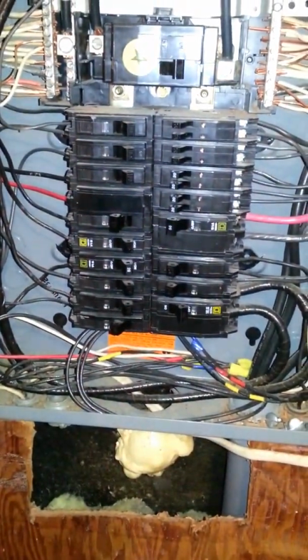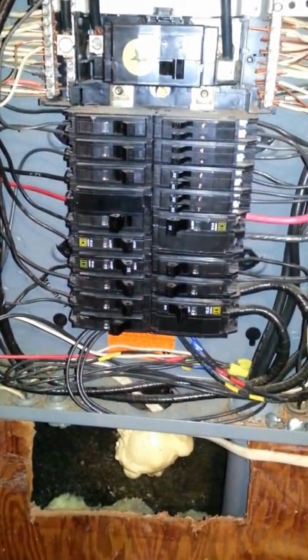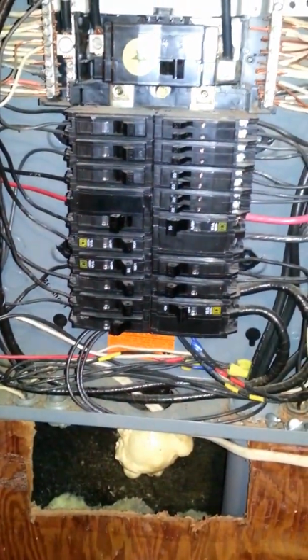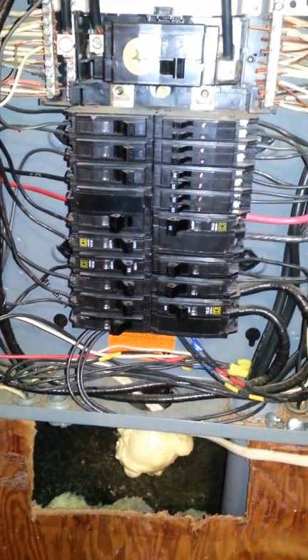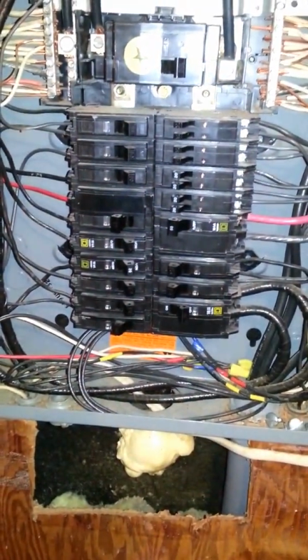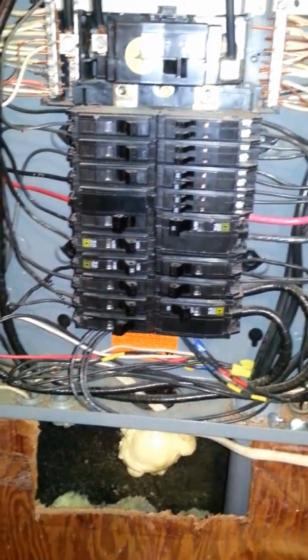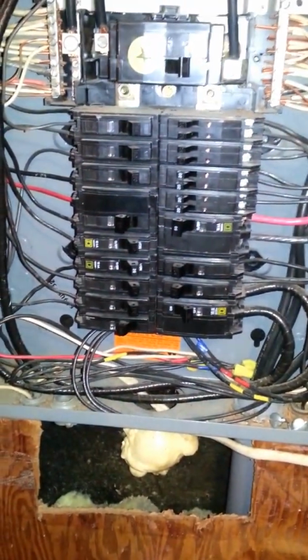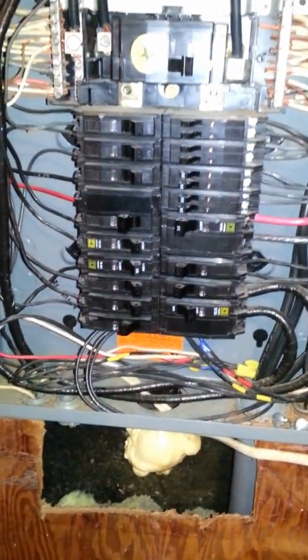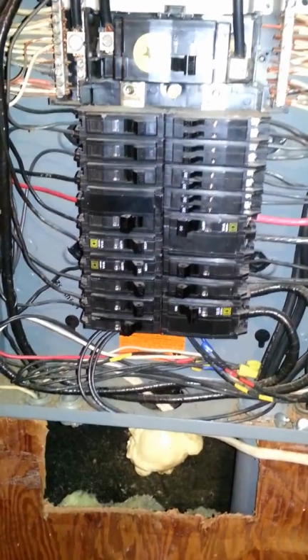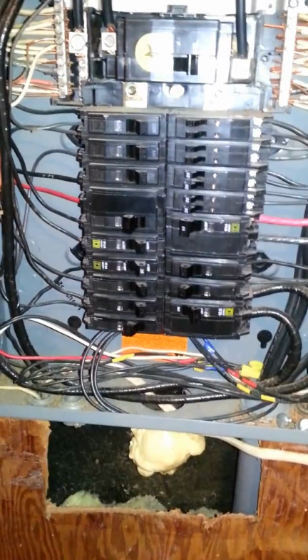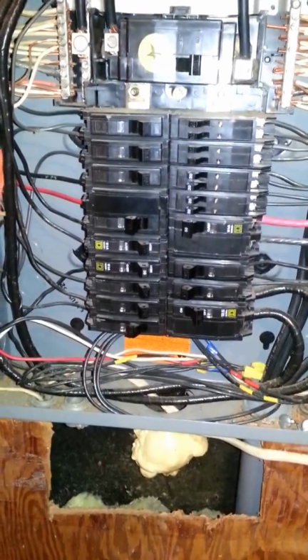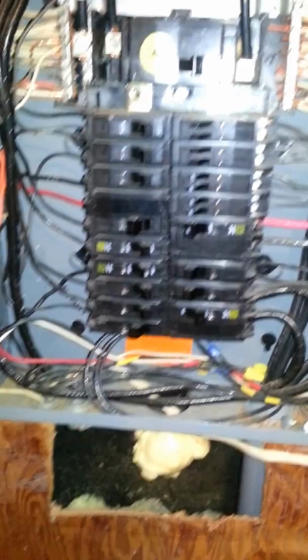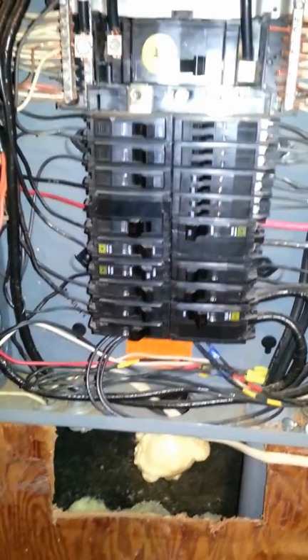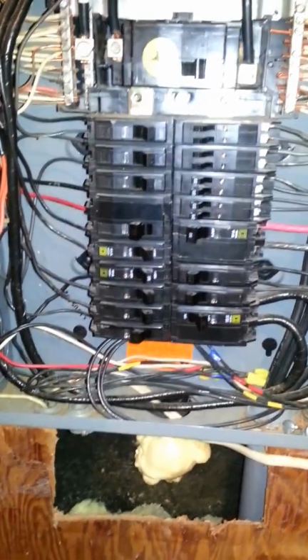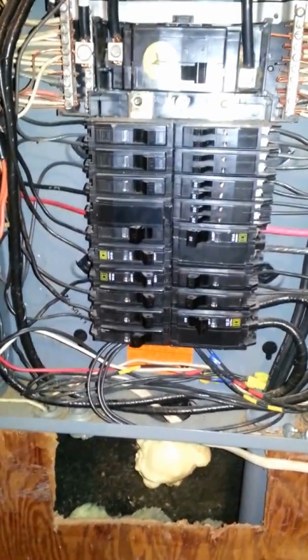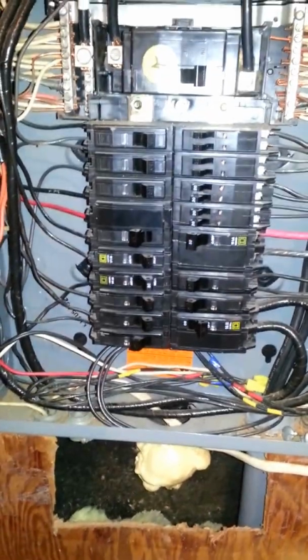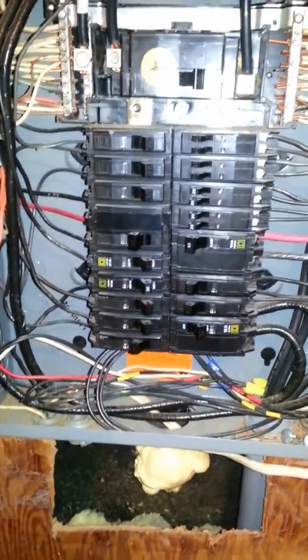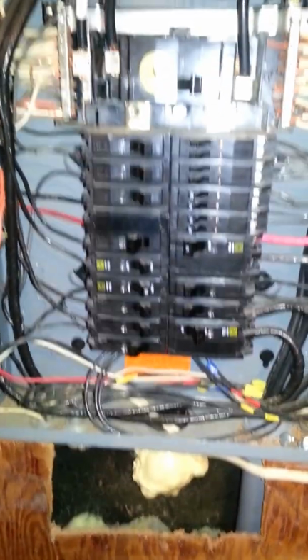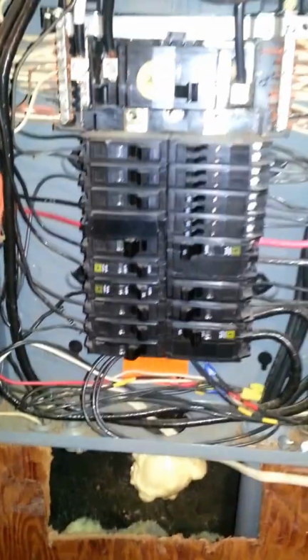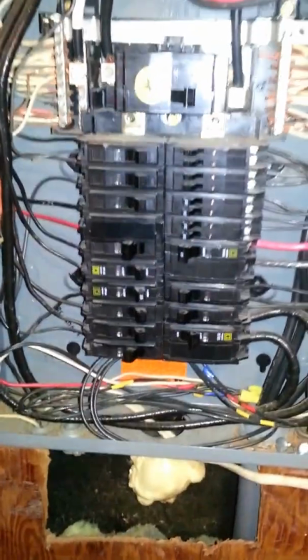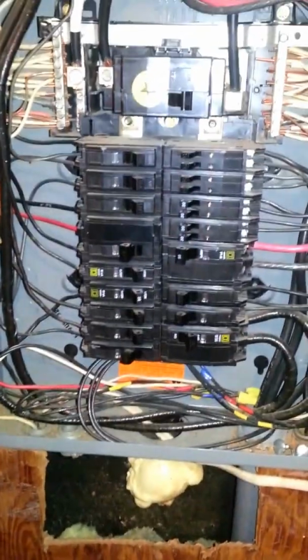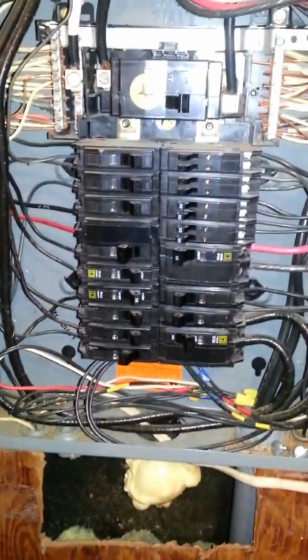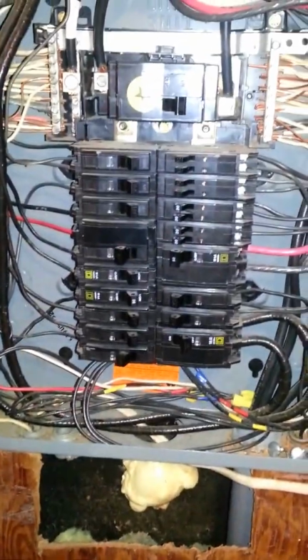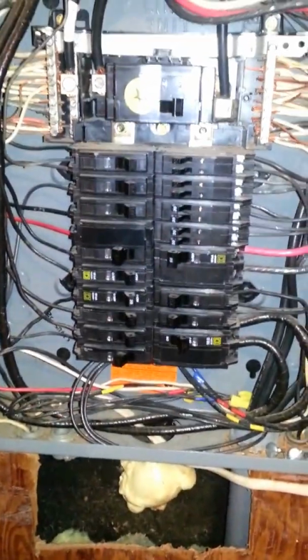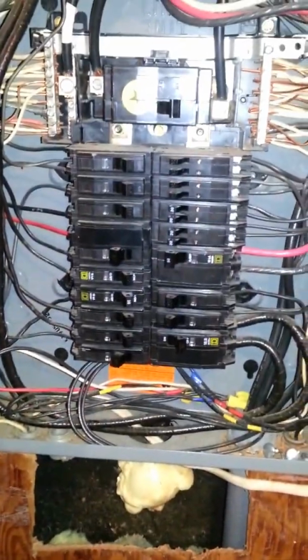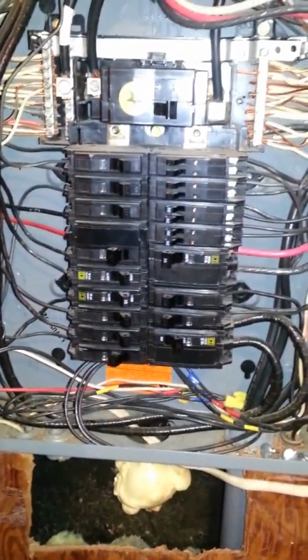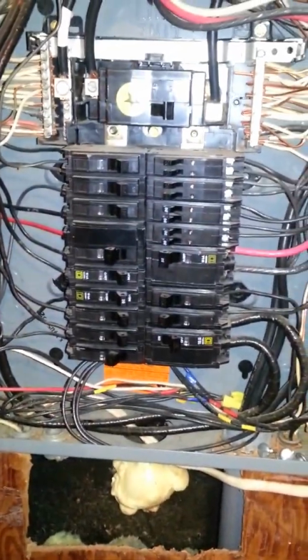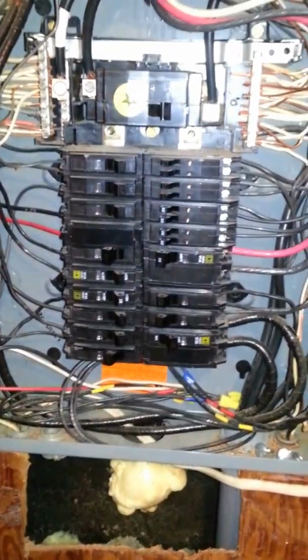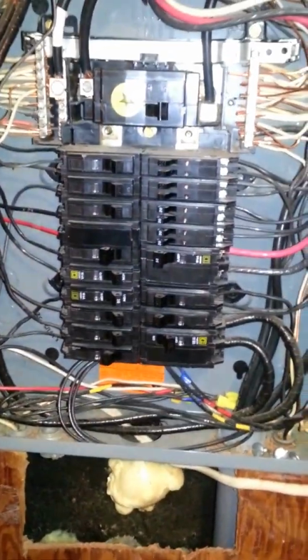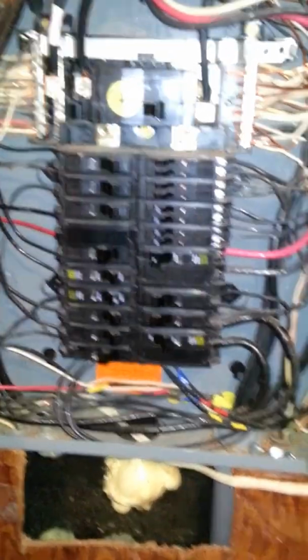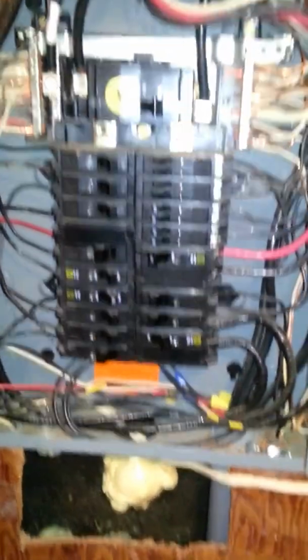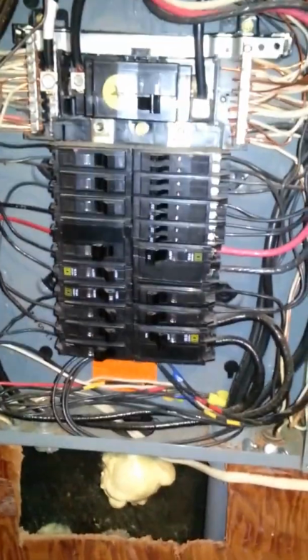Hello again YouTube Land. Thought I'd show you a nice little electrical panel.